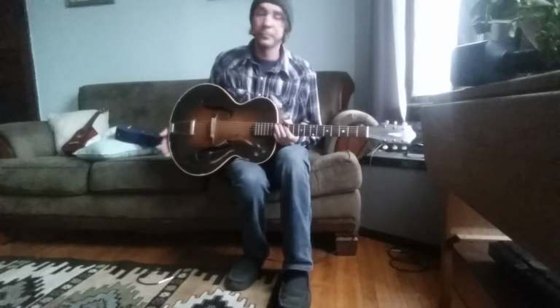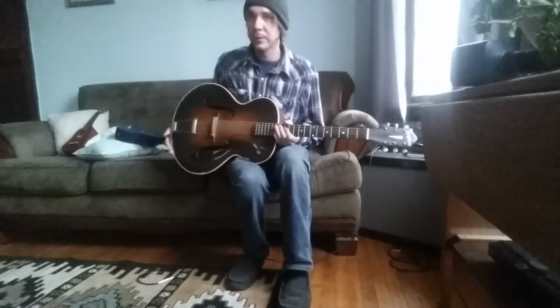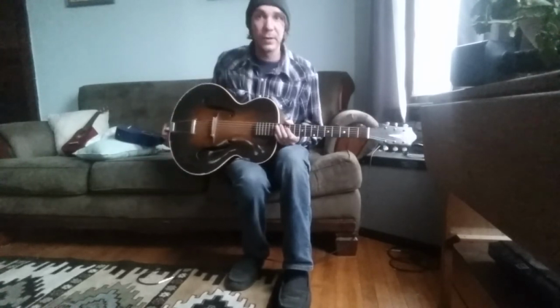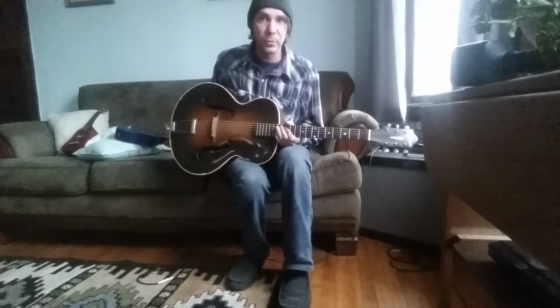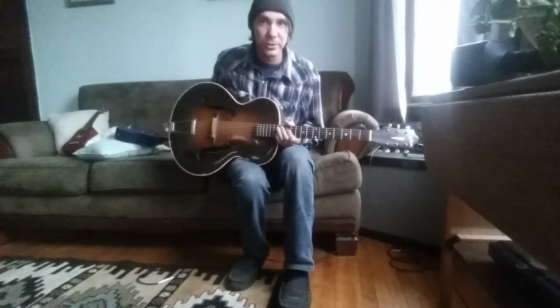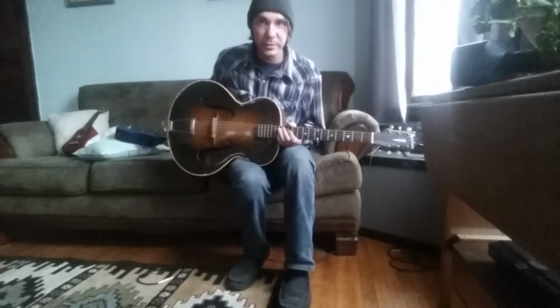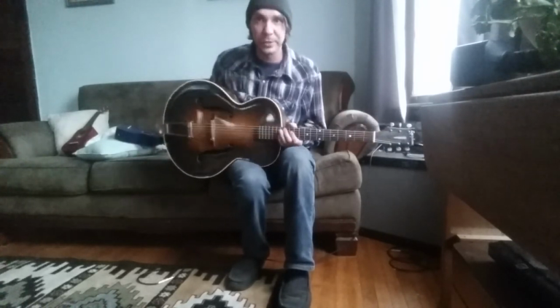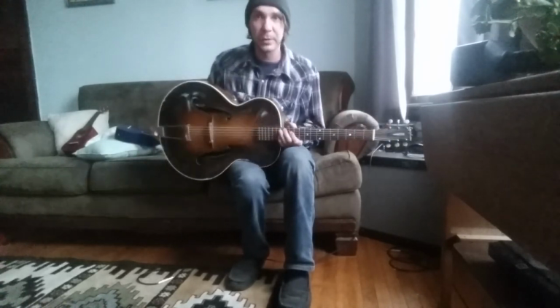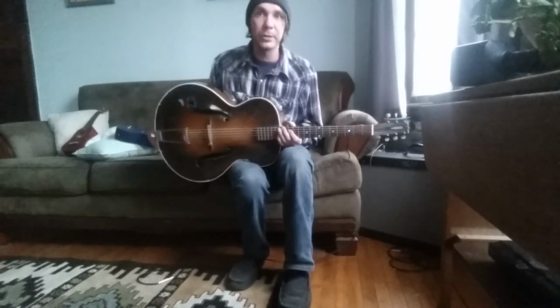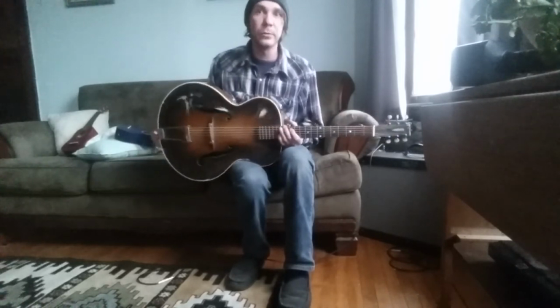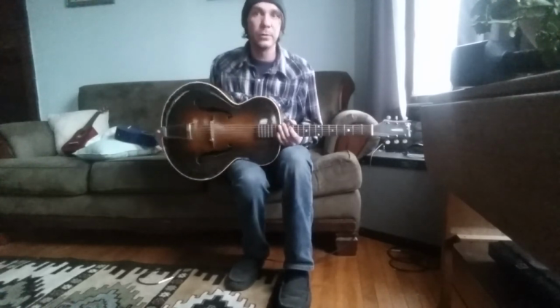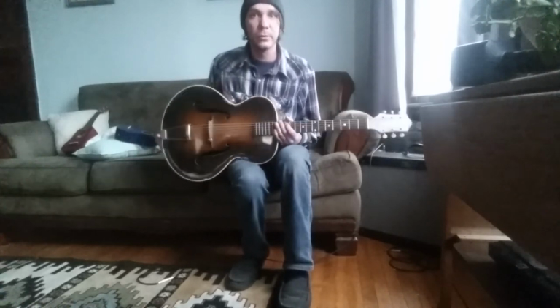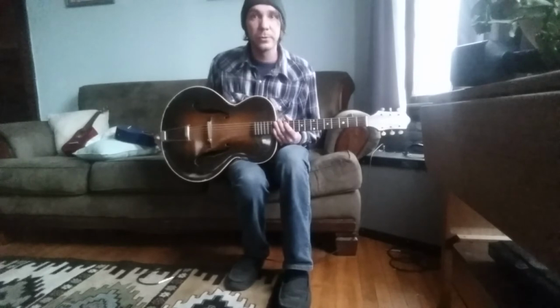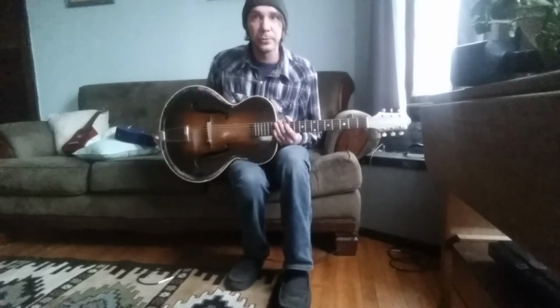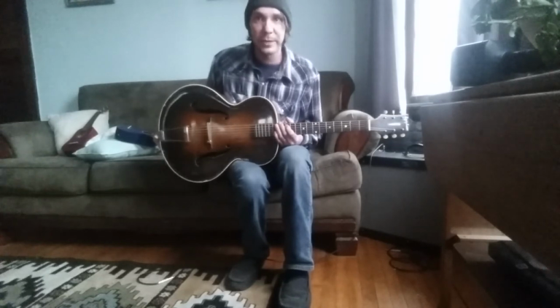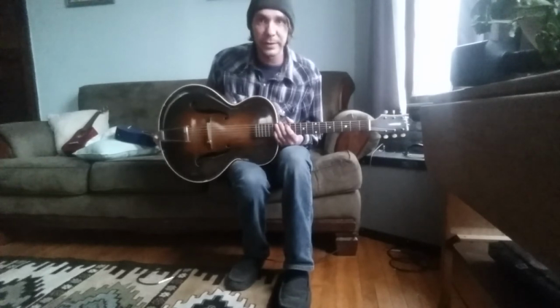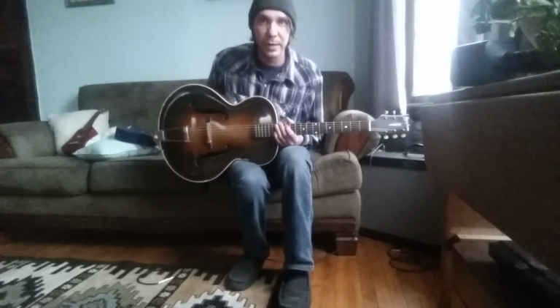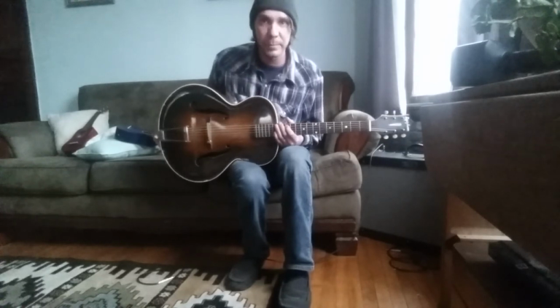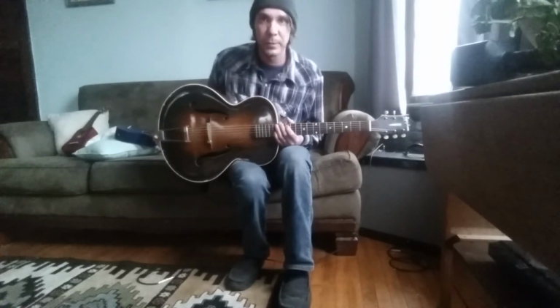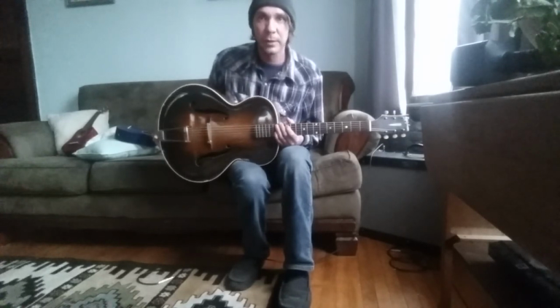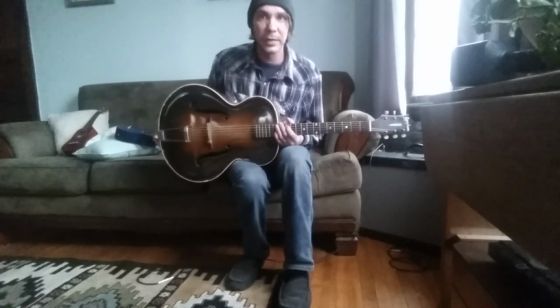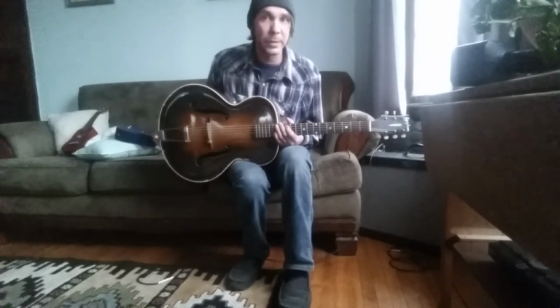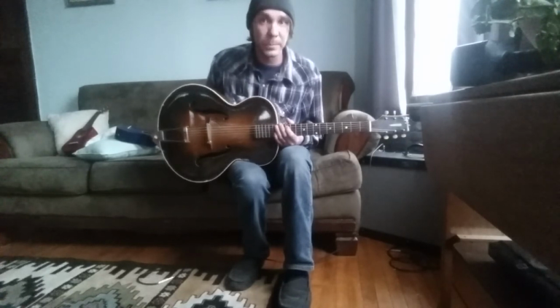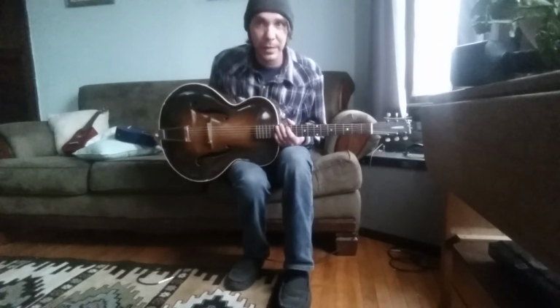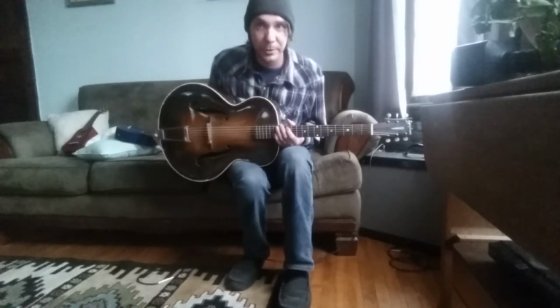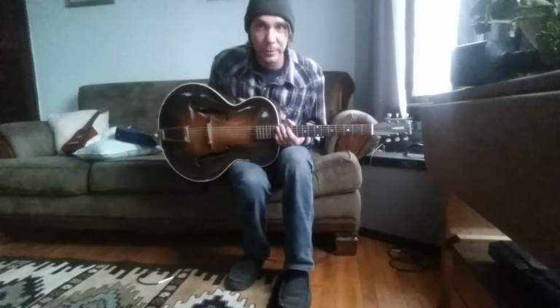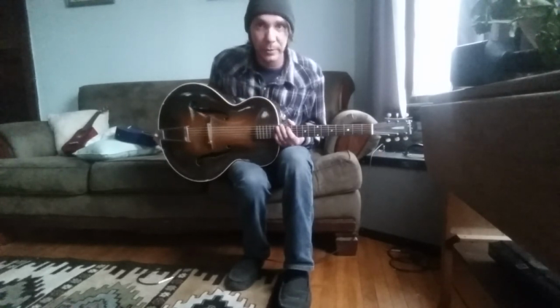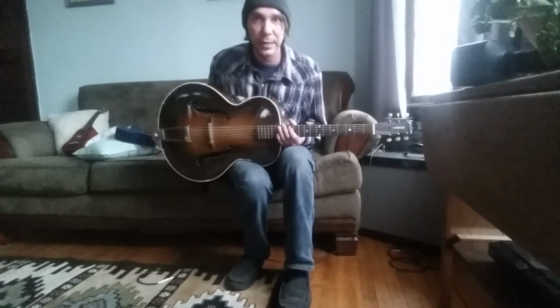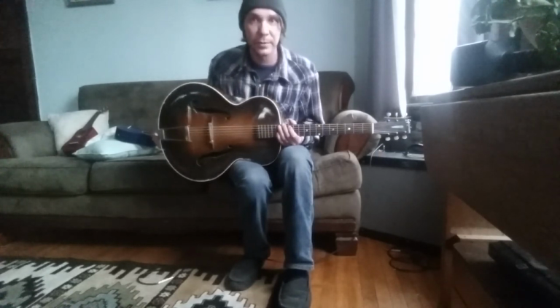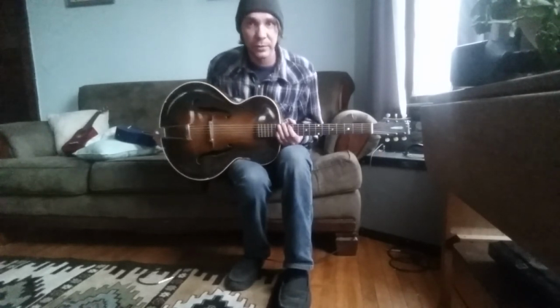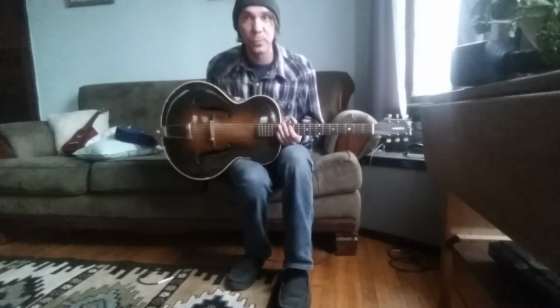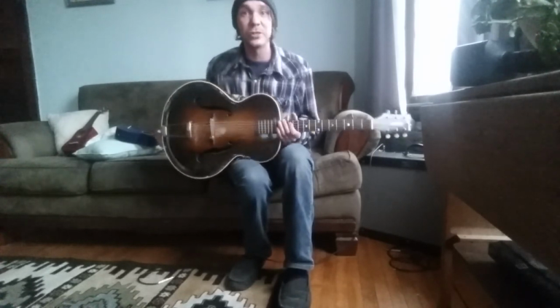If you have any questions, please let me know — northernlutherie.com. Again, my name is Ryan Monroe, and thanks for watching.